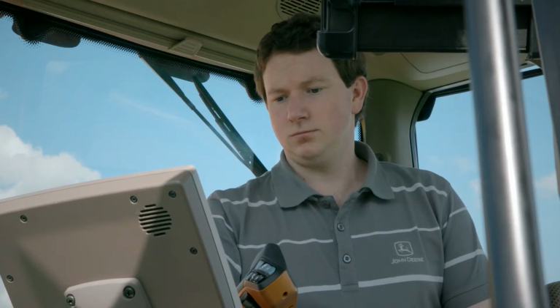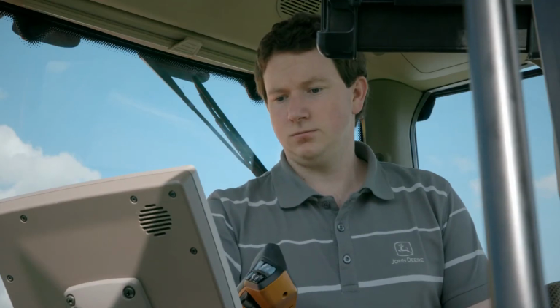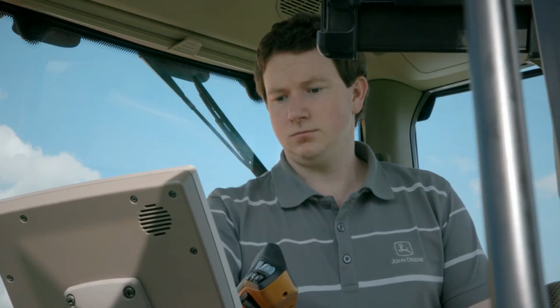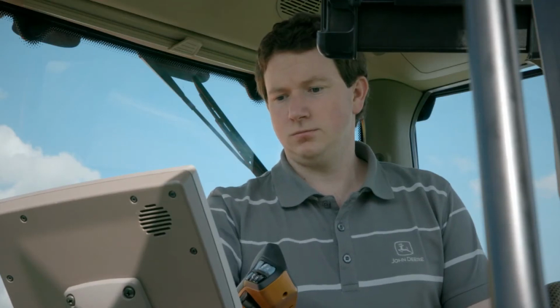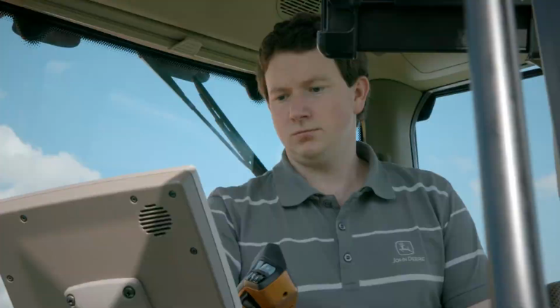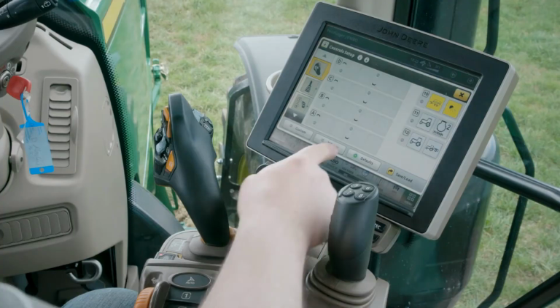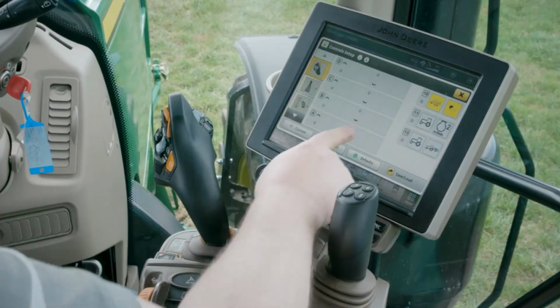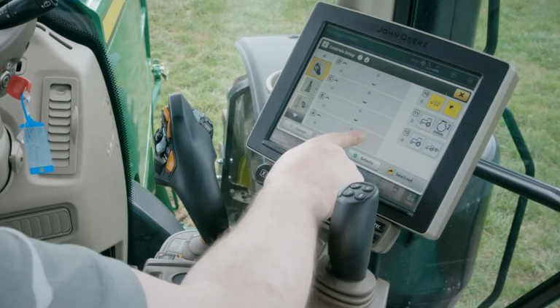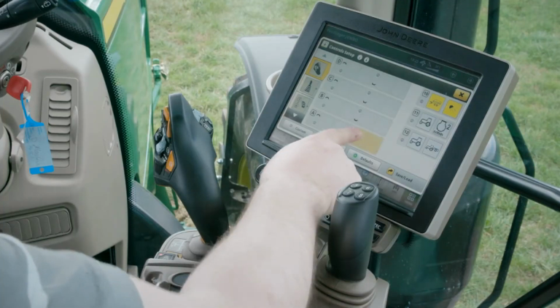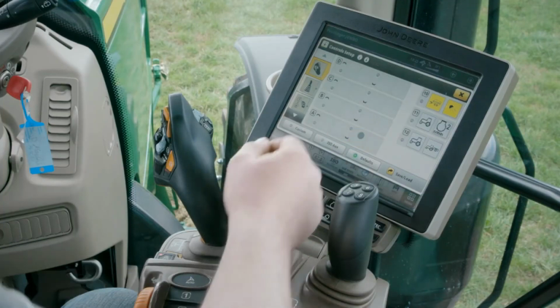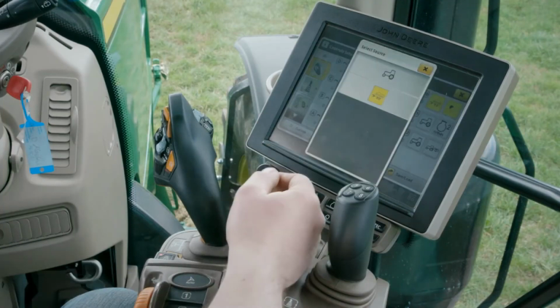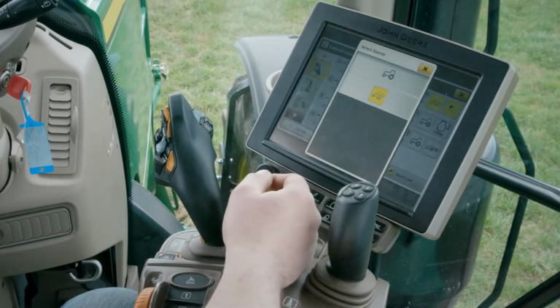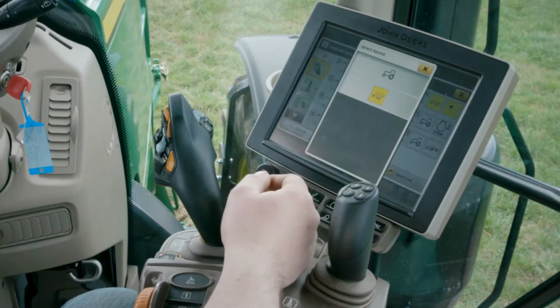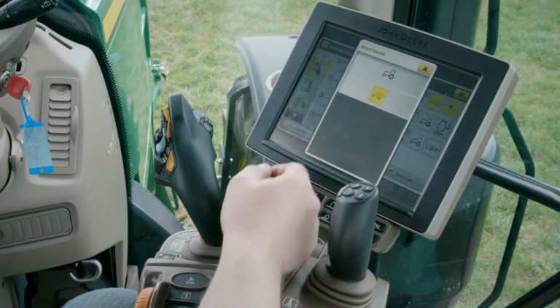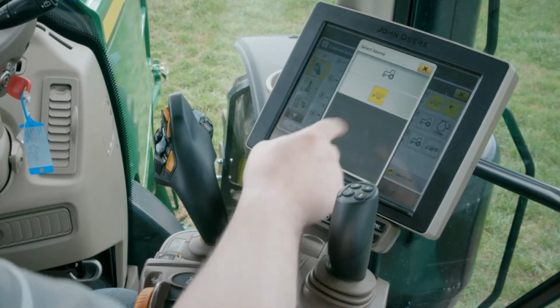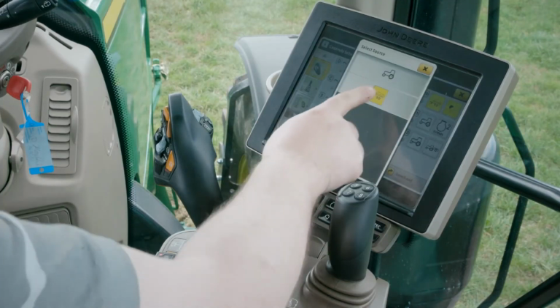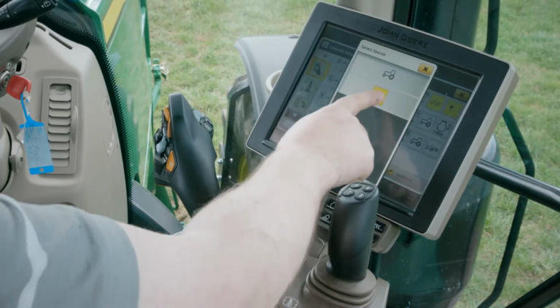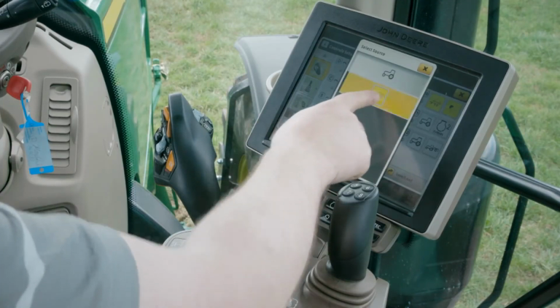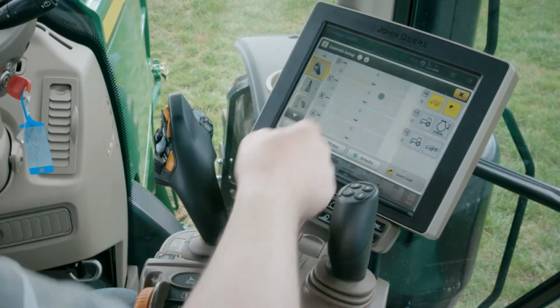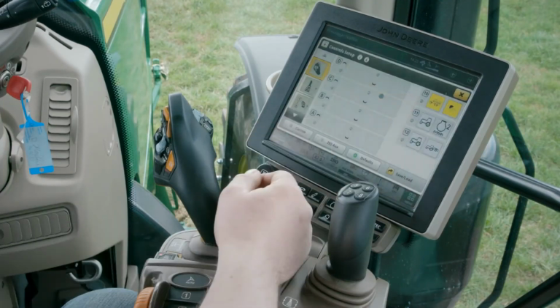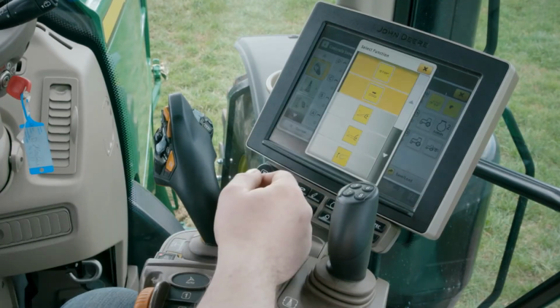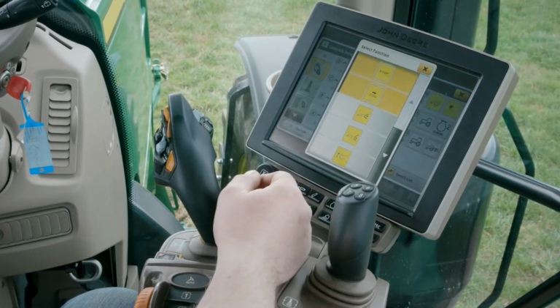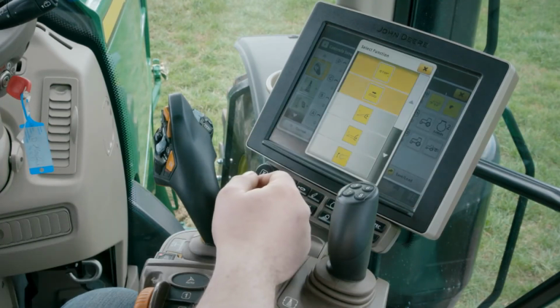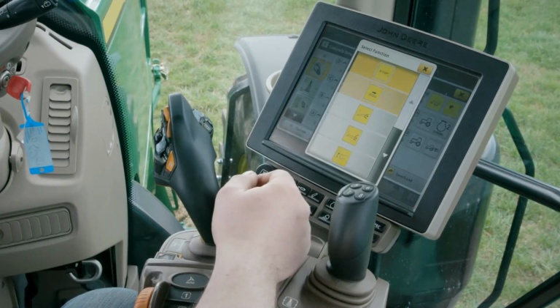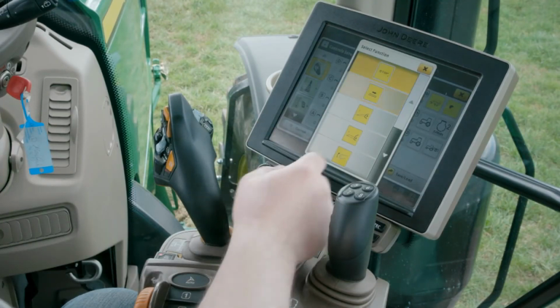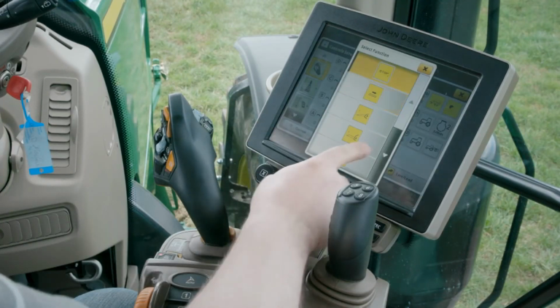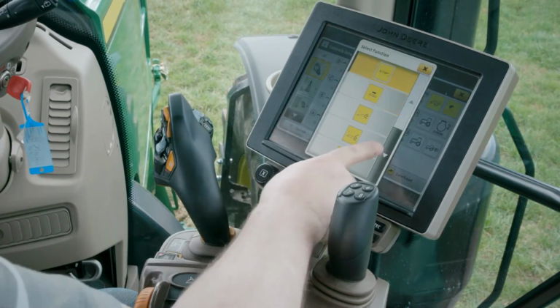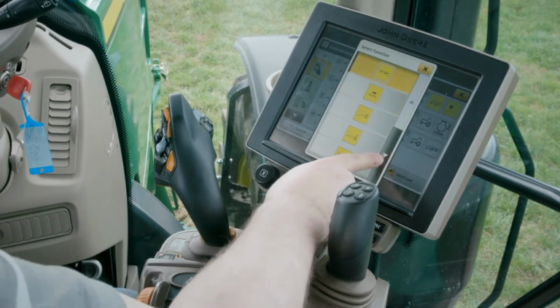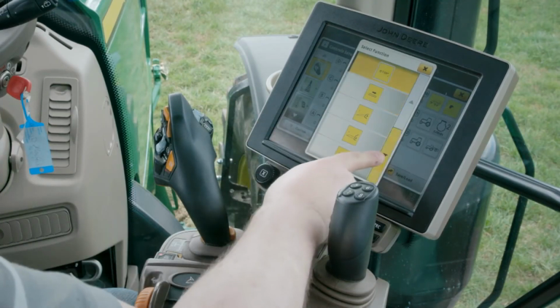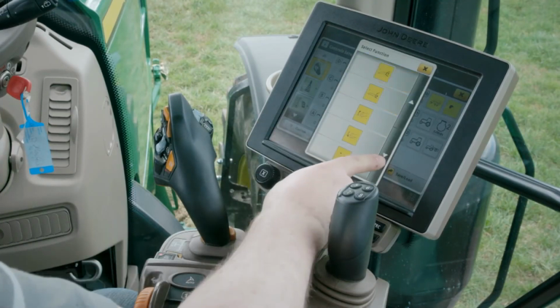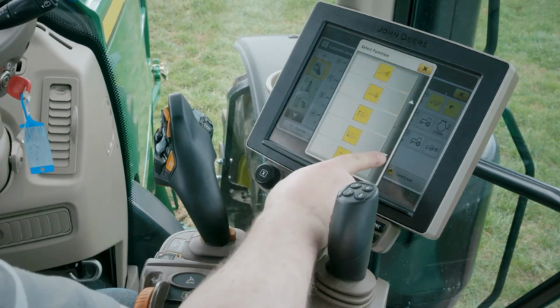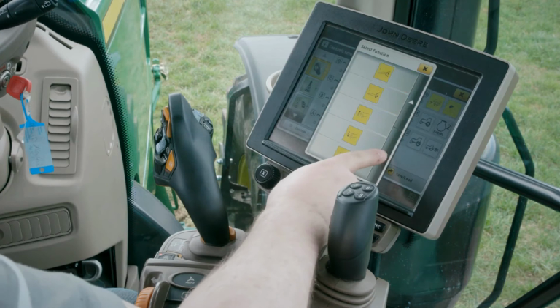Now you can assign an ISOBUS function to them. I'll use the pick up, rising and lowering functions.